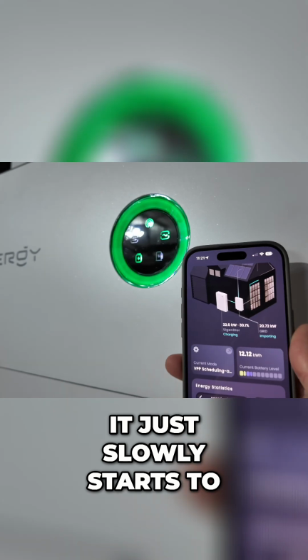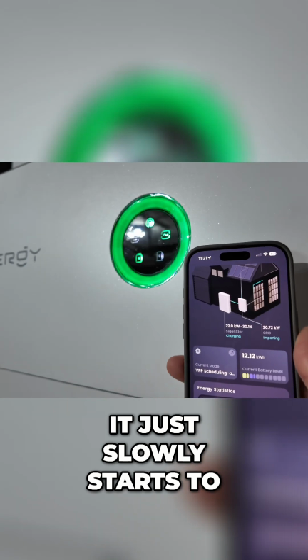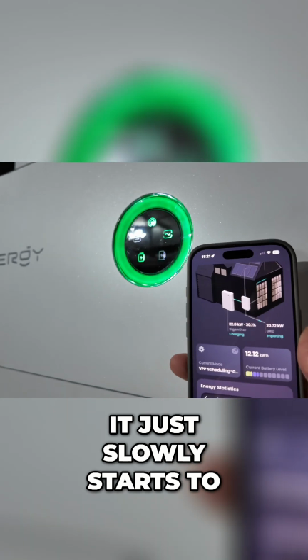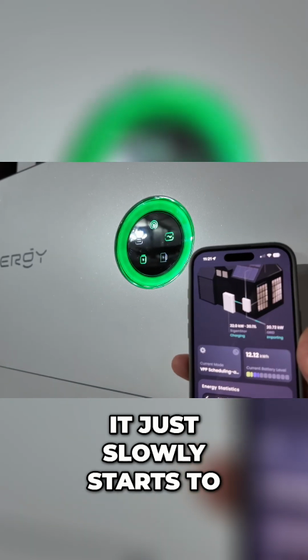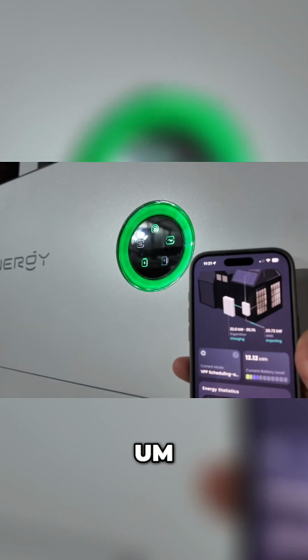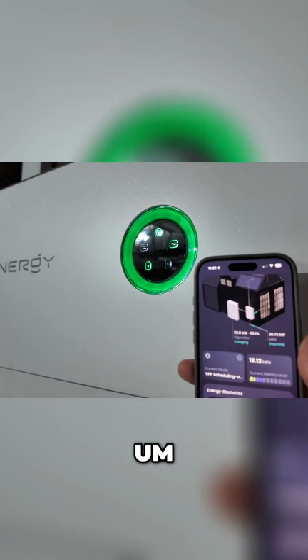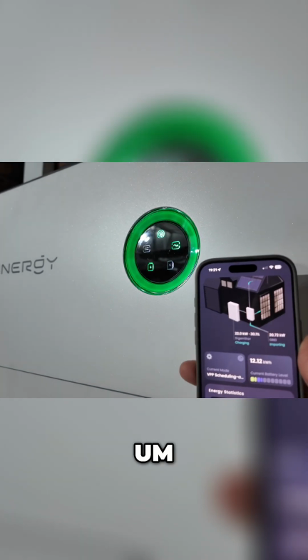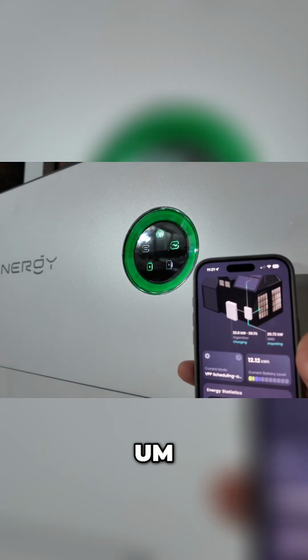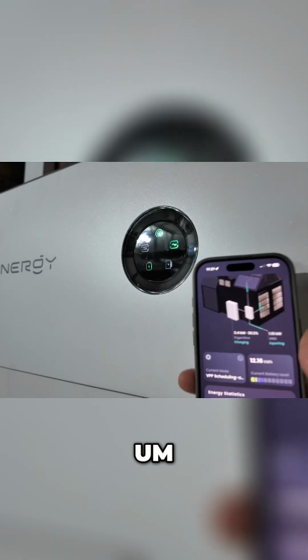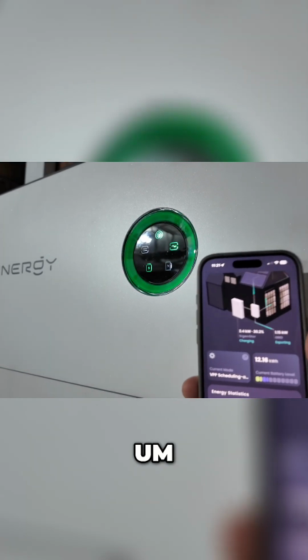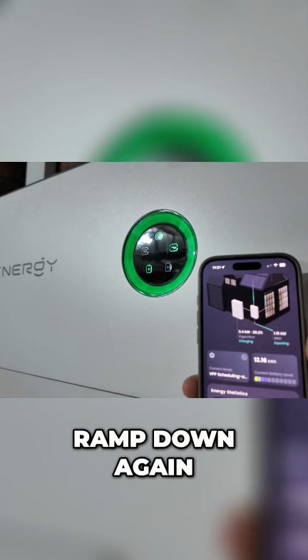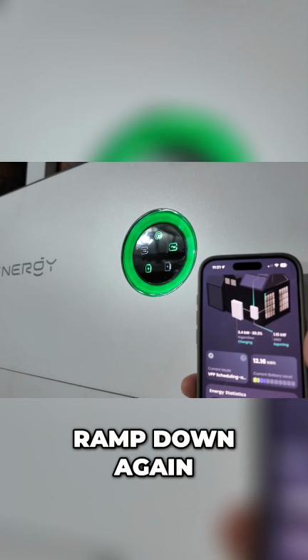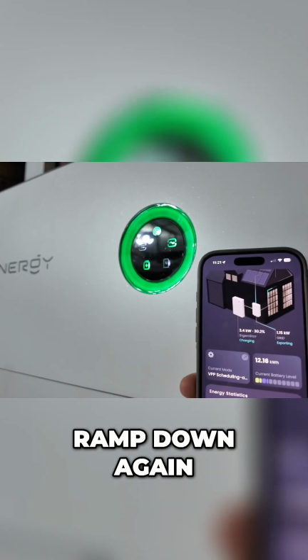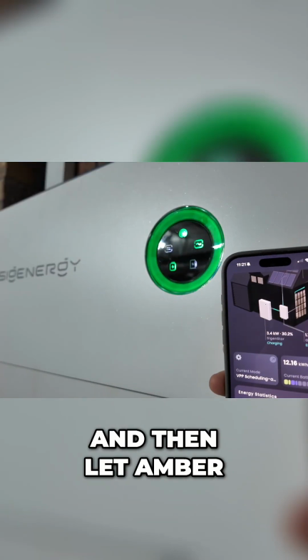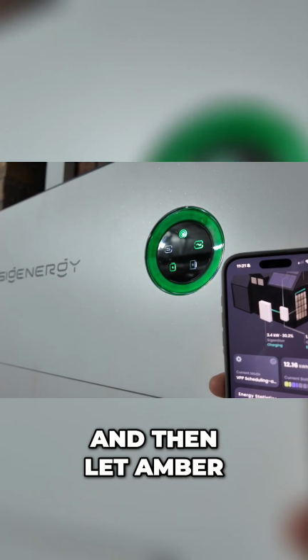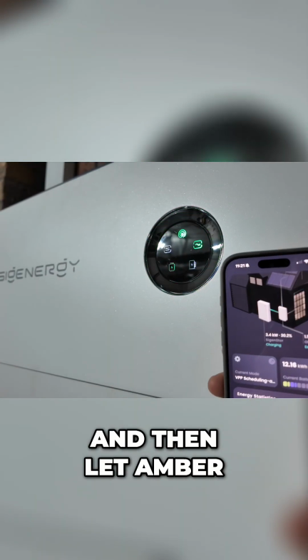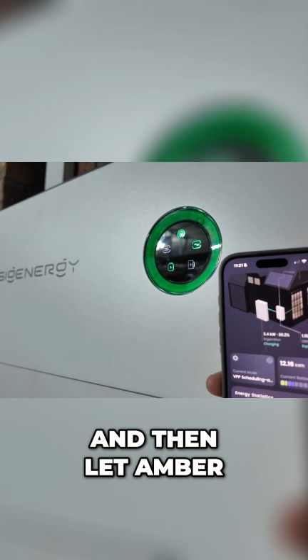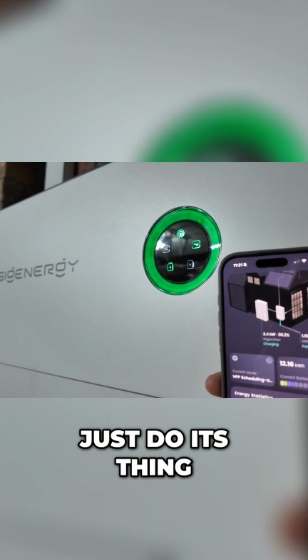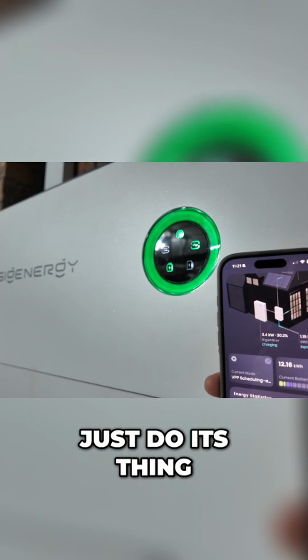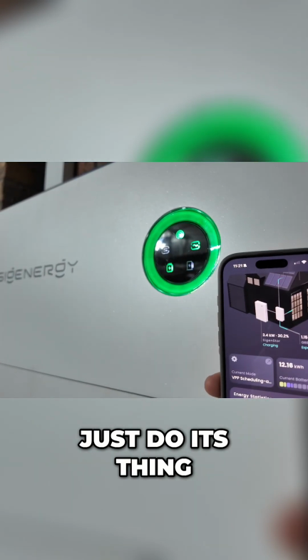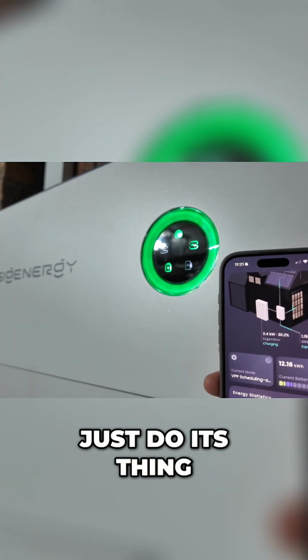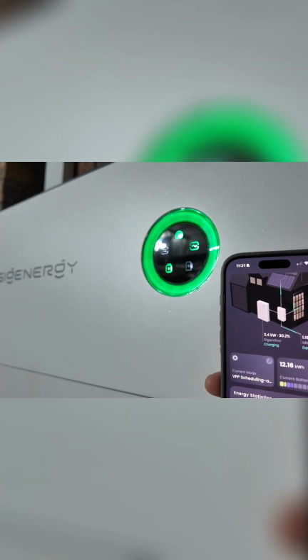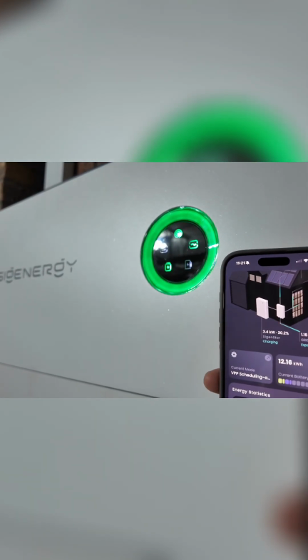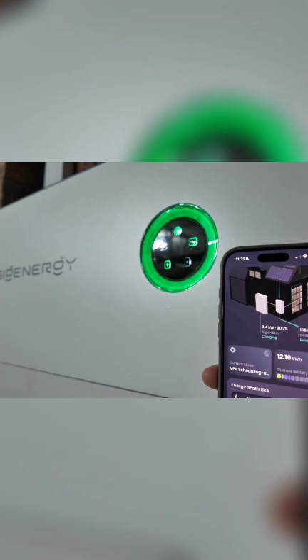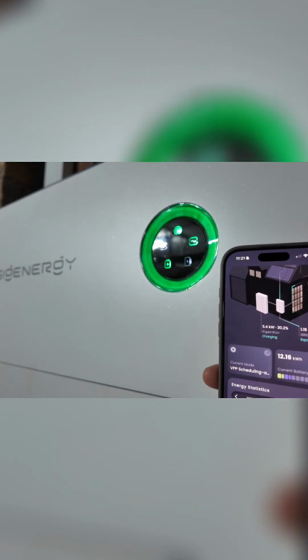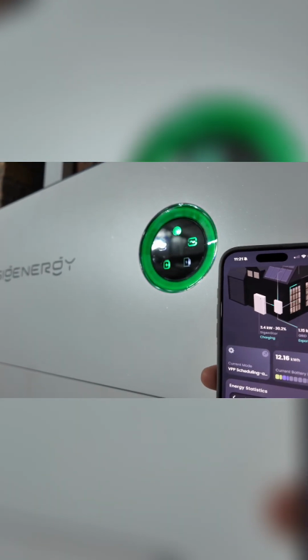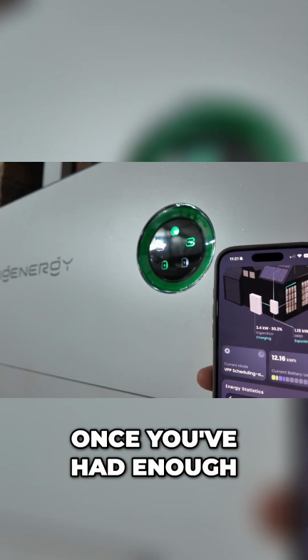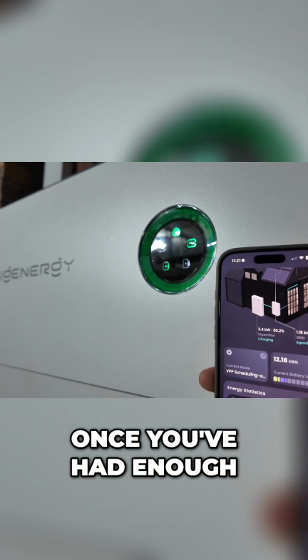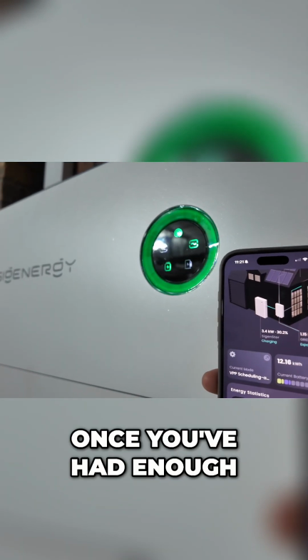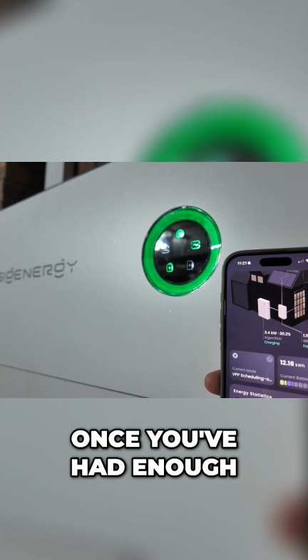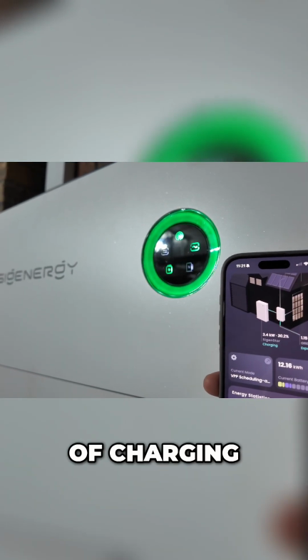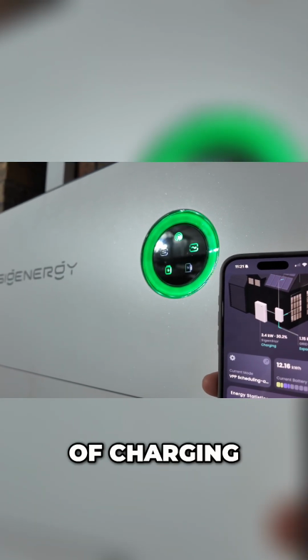Then you can instantly stop charging if you've had enough, and you can see in real time it just slowly starts to ramp down again. Then you can let Amber just do its thing once you've had enough of charging.